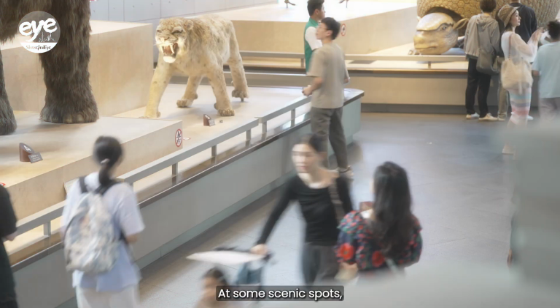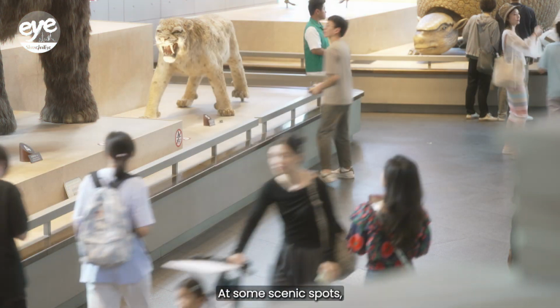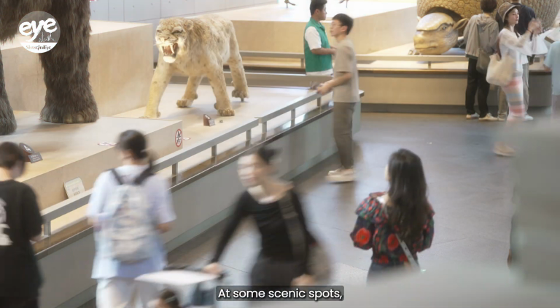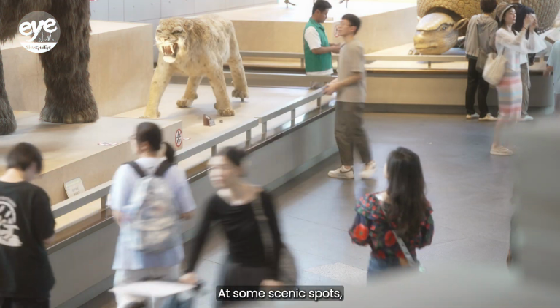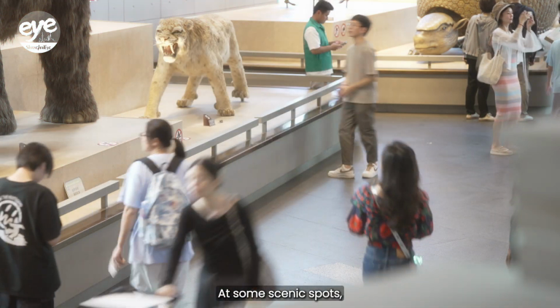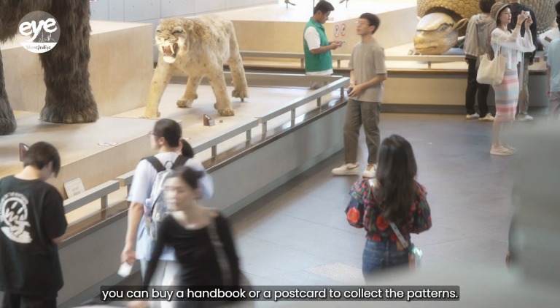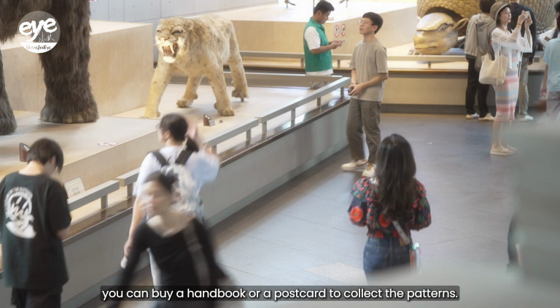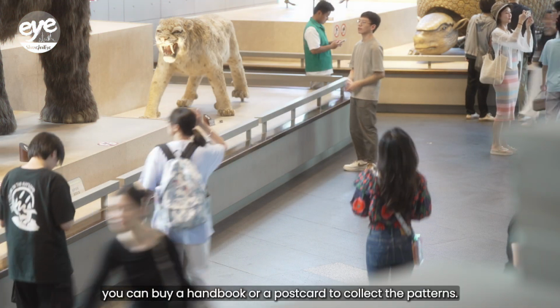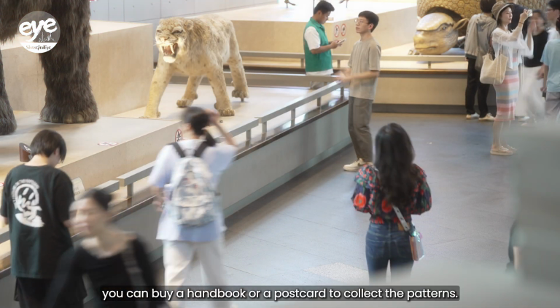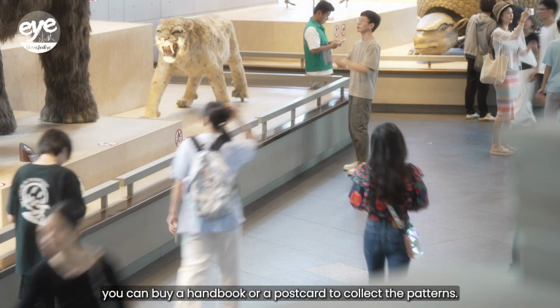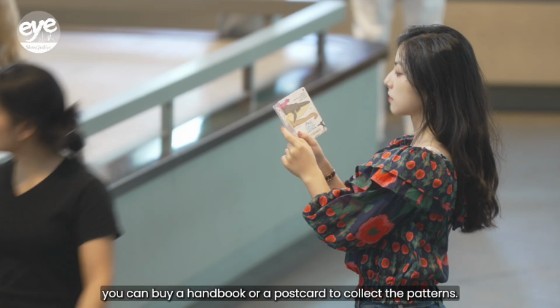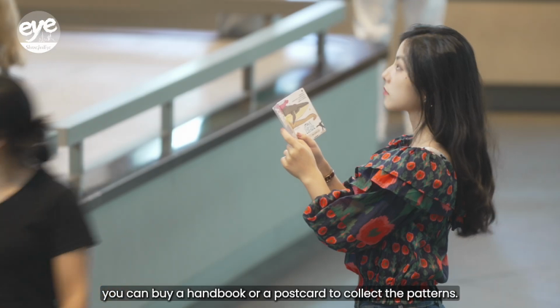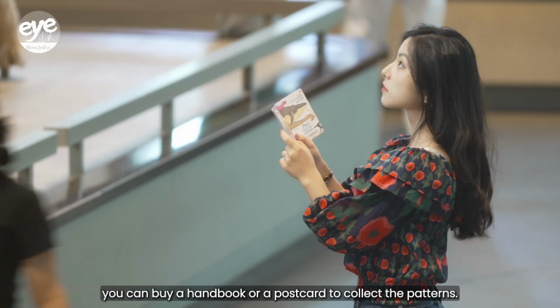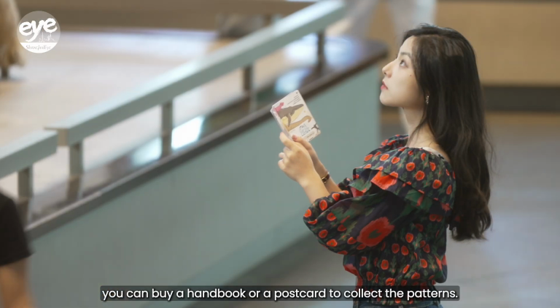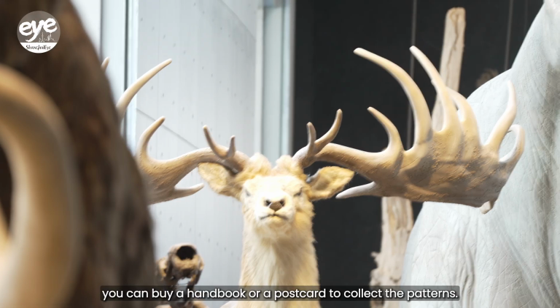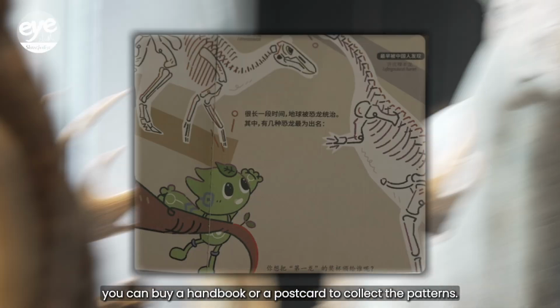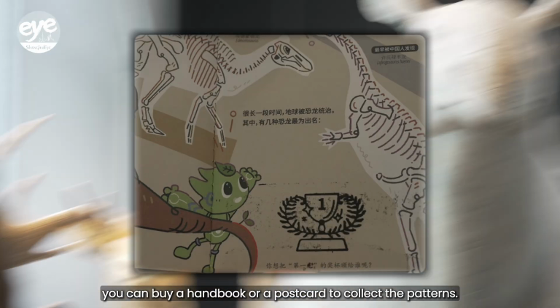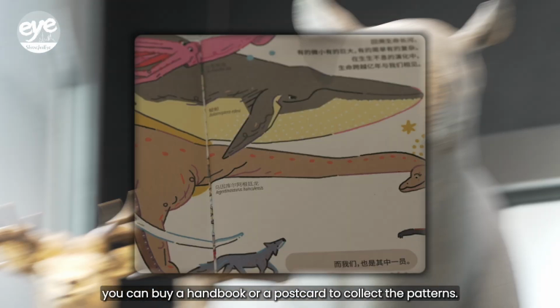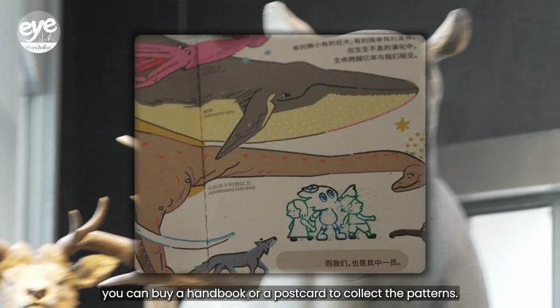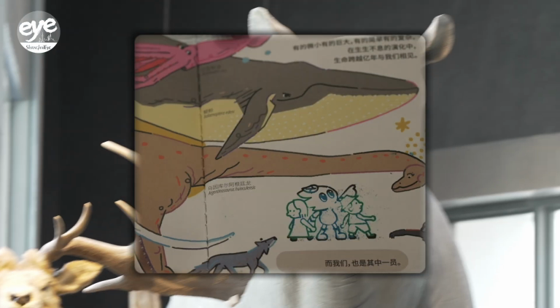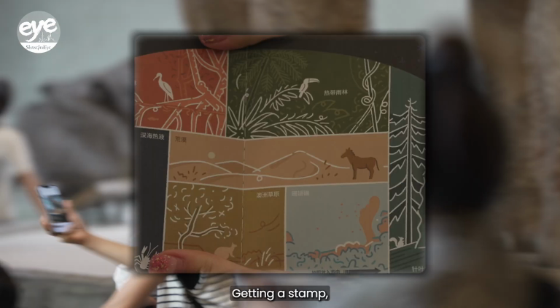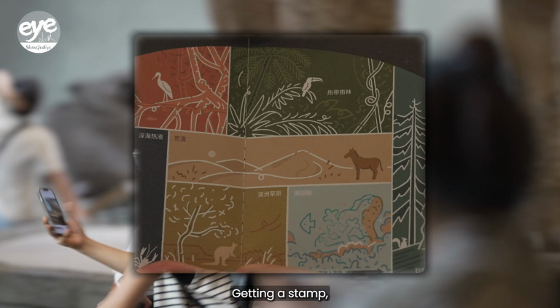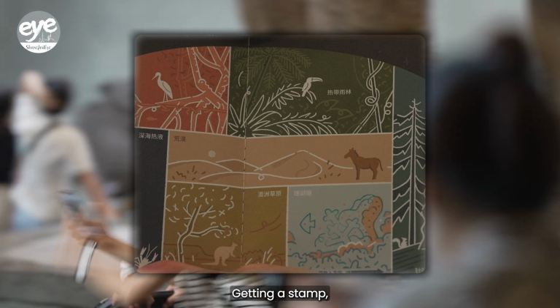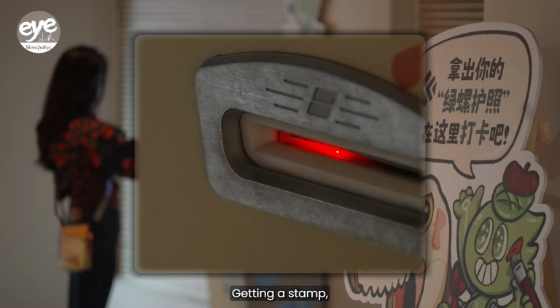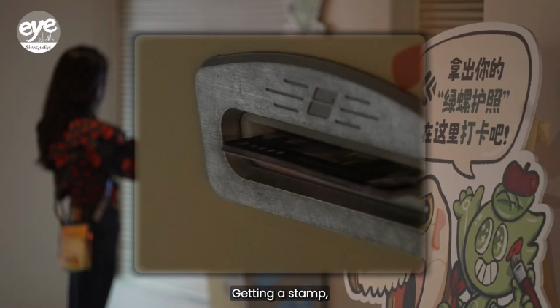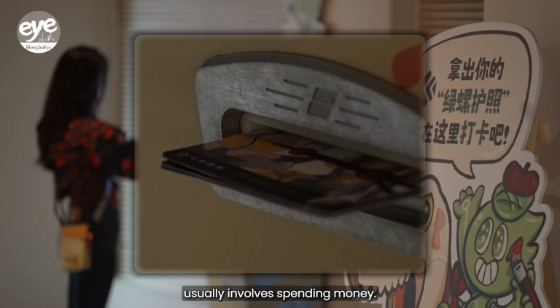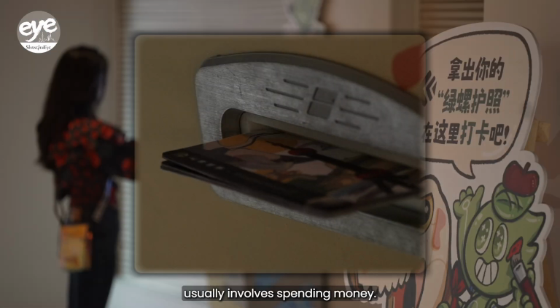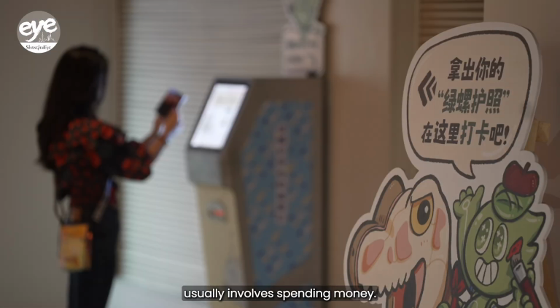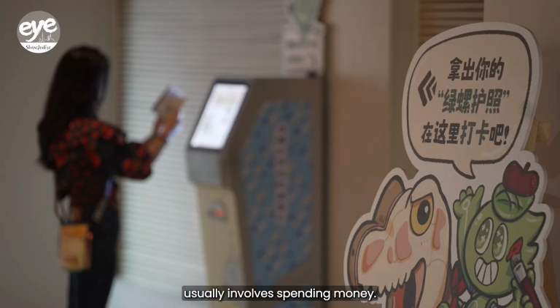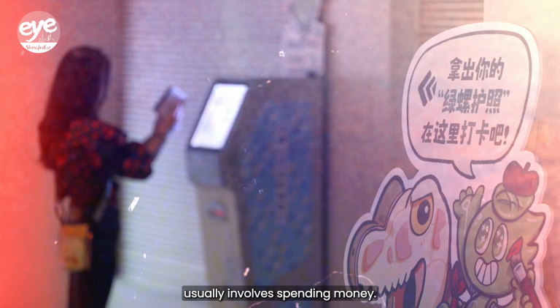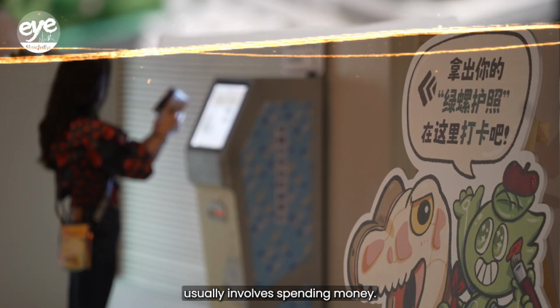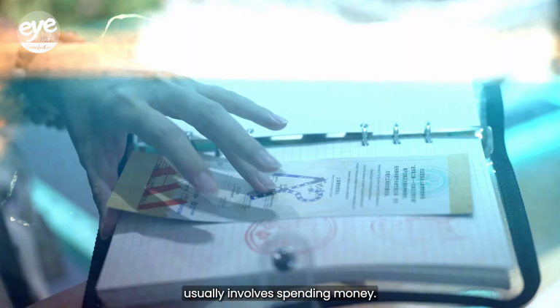At some scenic spots, you can buy a handbook or a postcard to collect the stamps. Getting a stamp usually involves spending money.